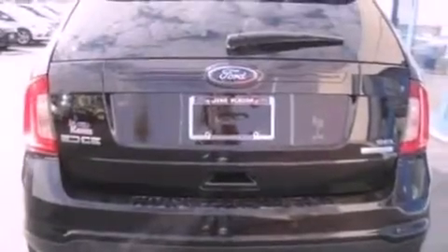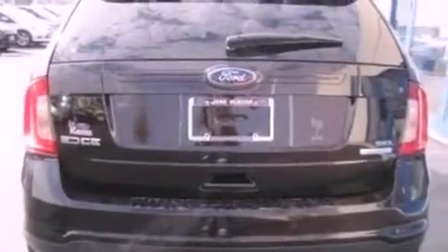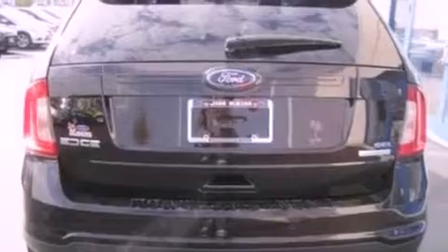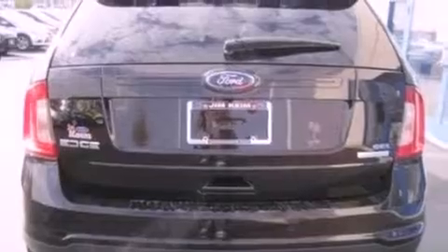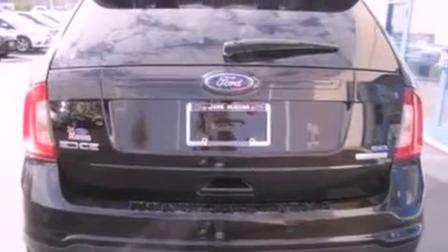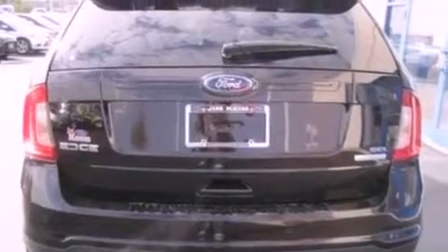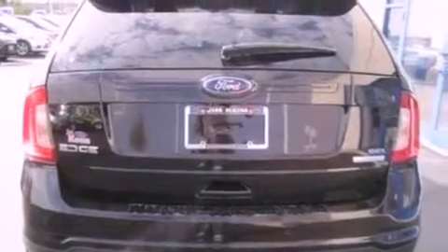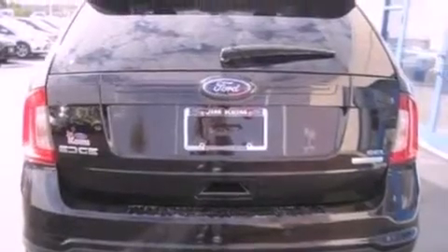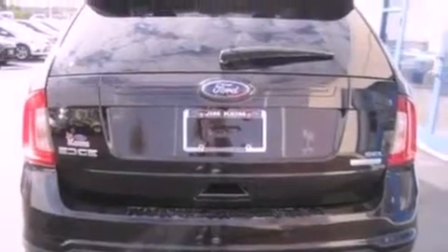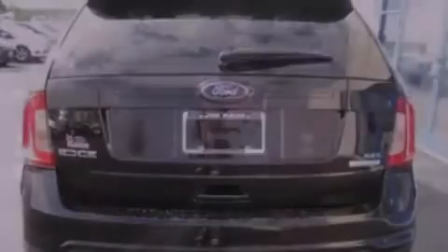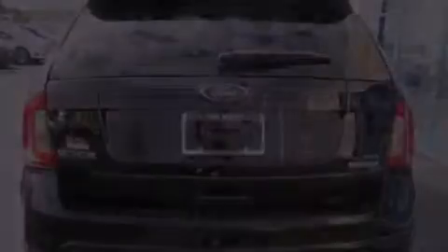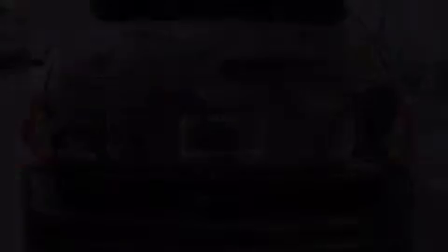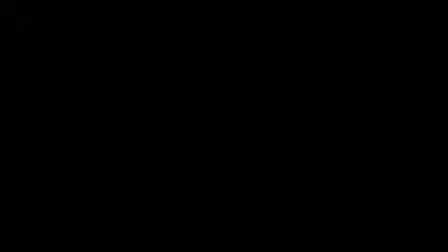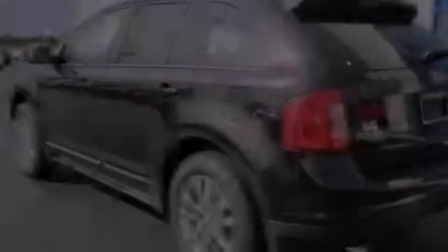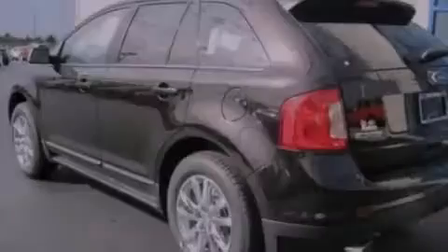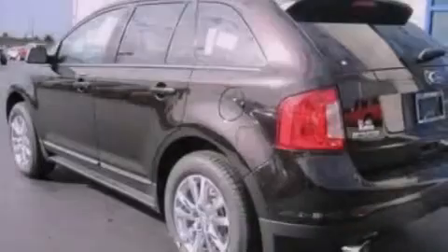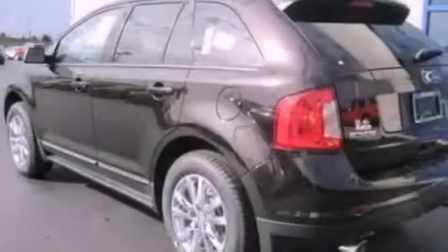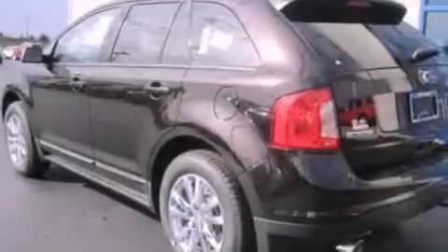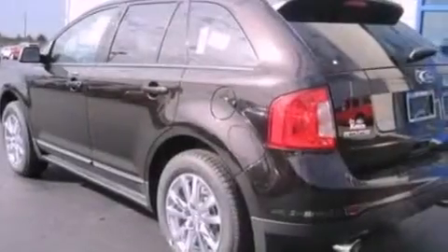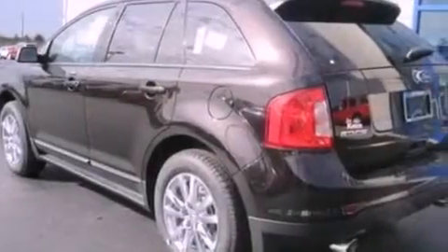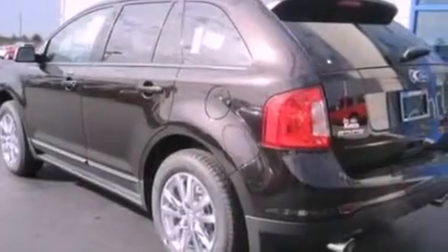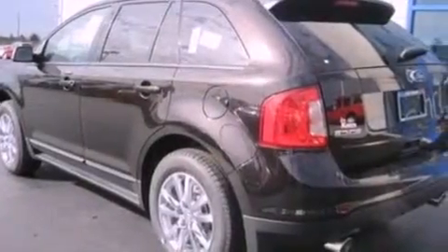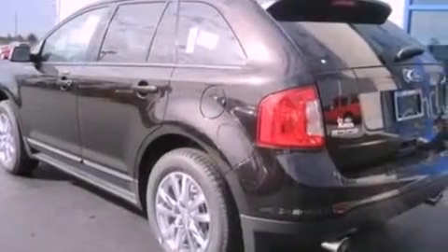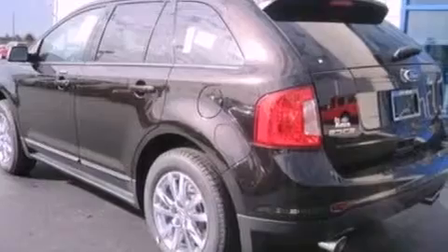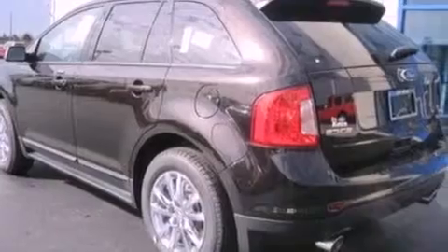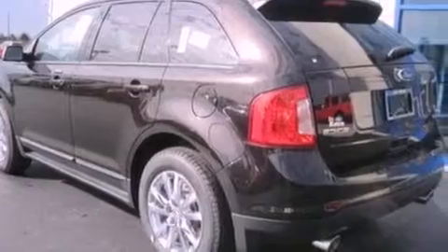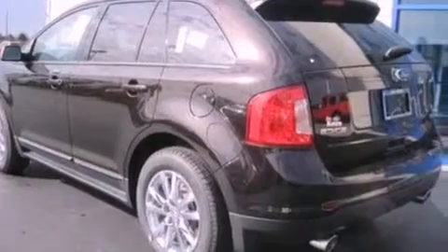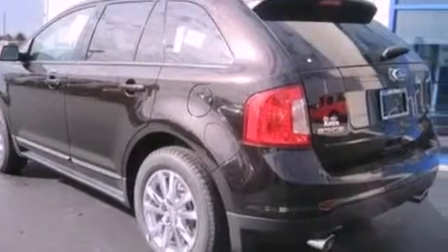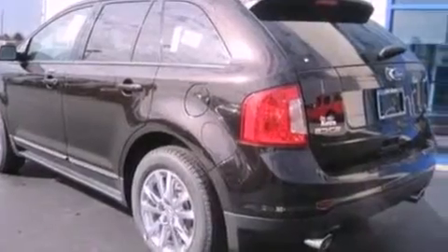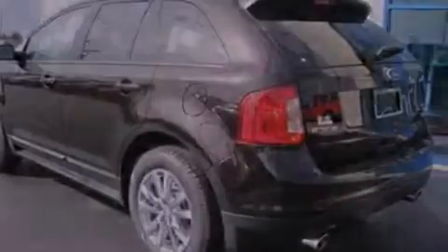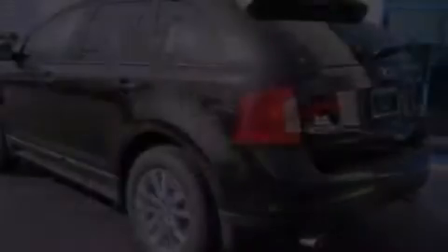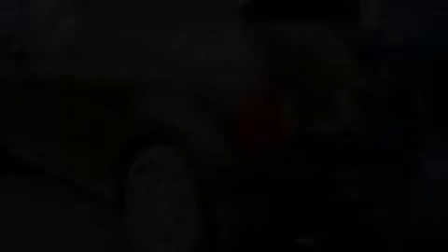Air conditioning, cruise control, an auto-dimming rear-view mirror, a six-speaker audio system, leather seats, and a rear spoiler.